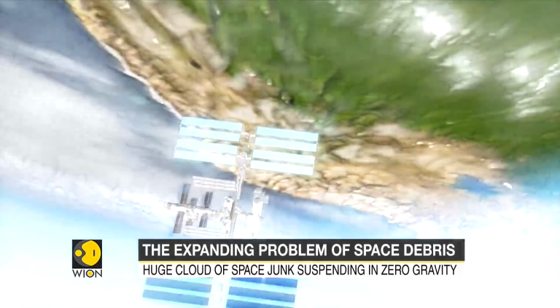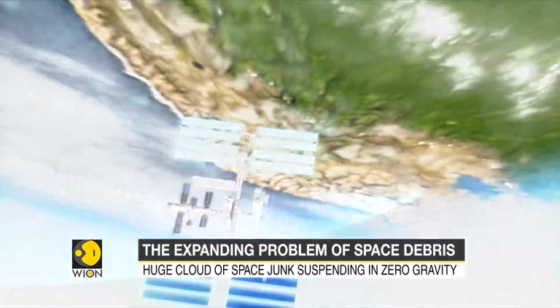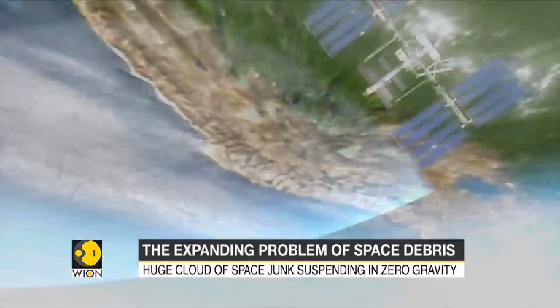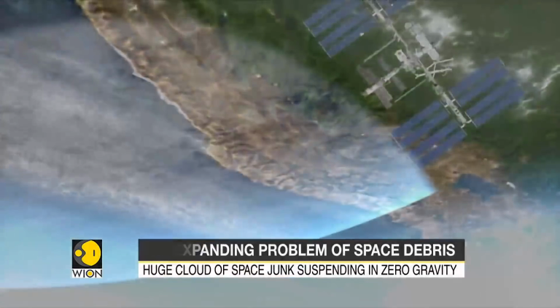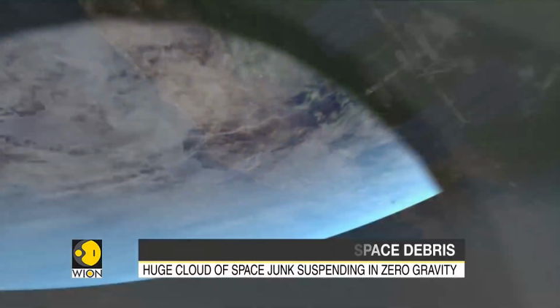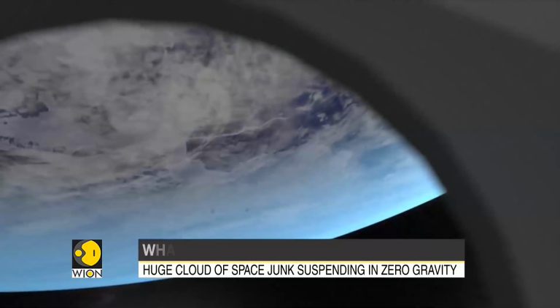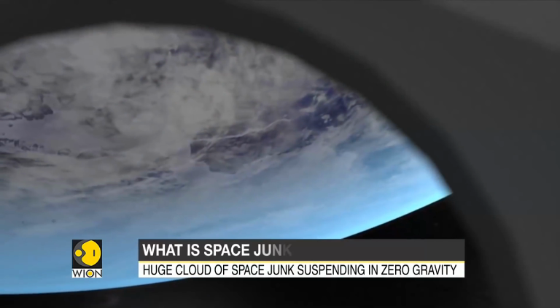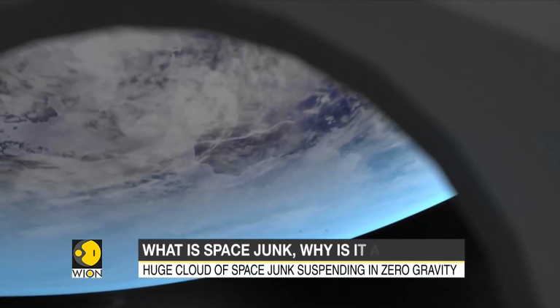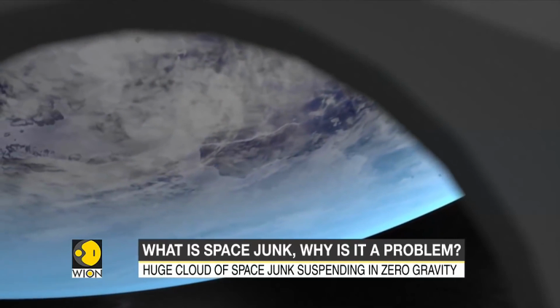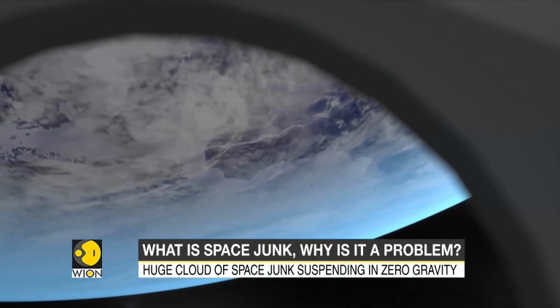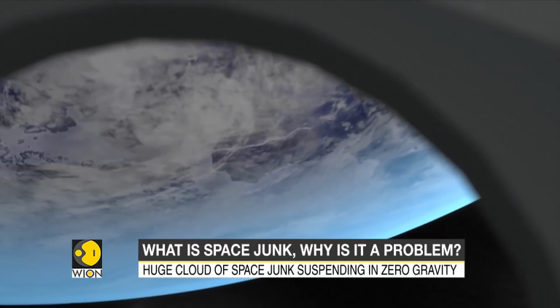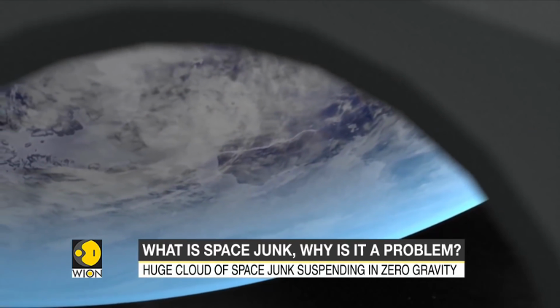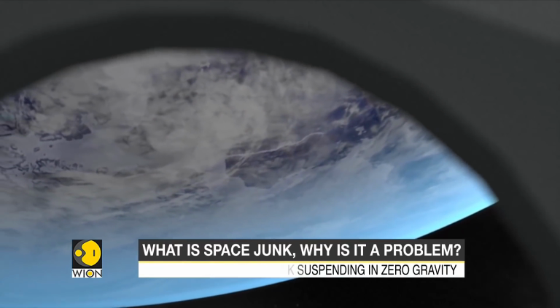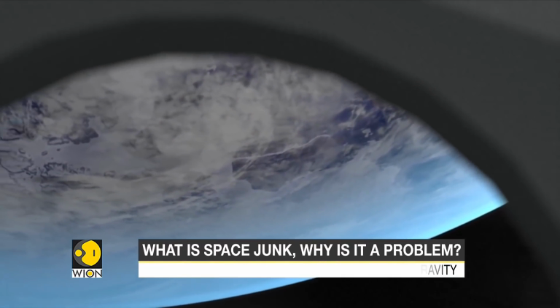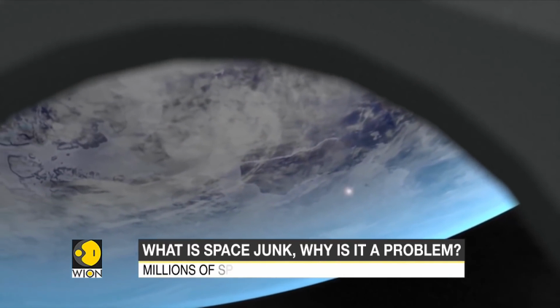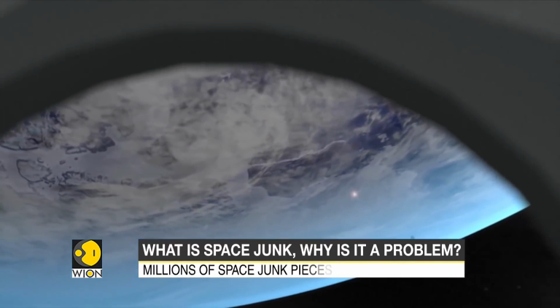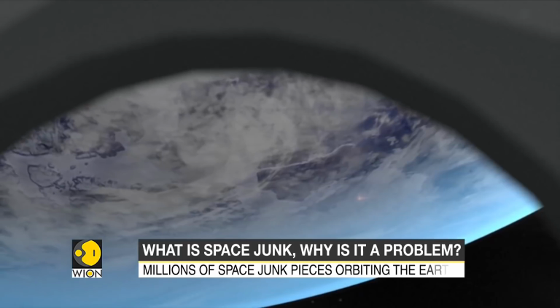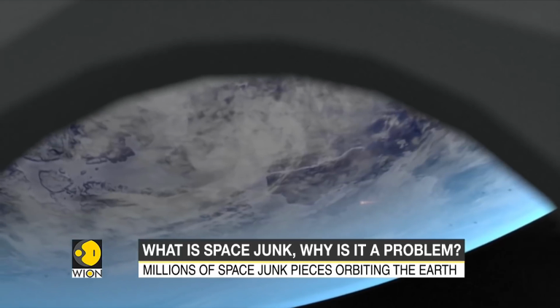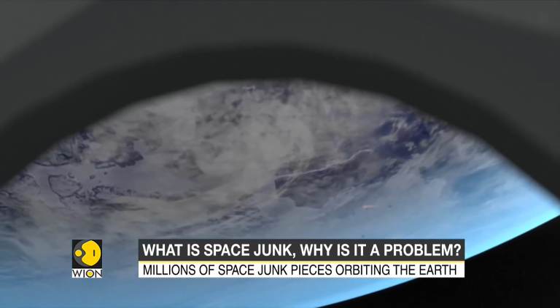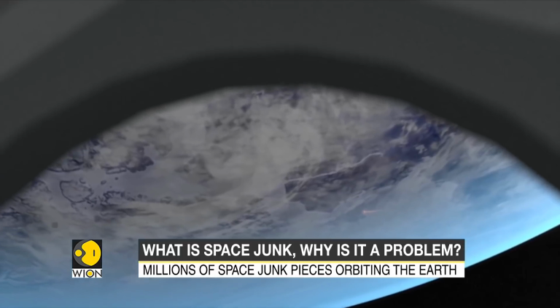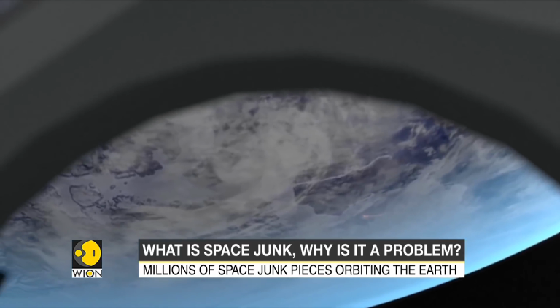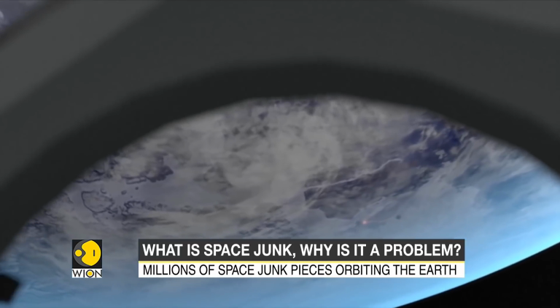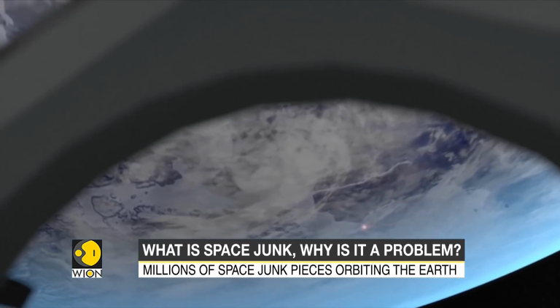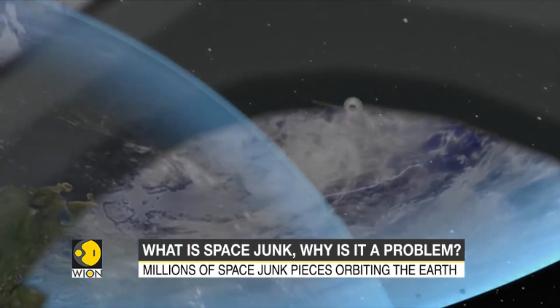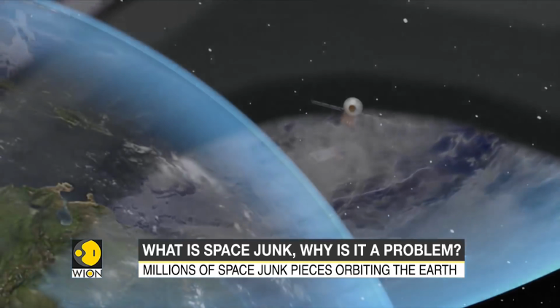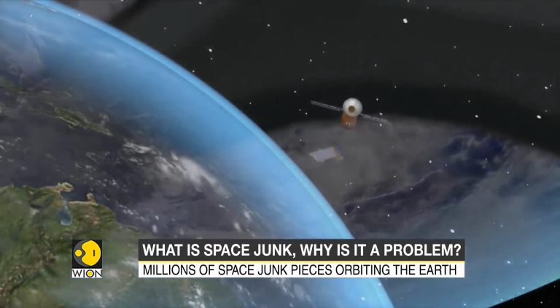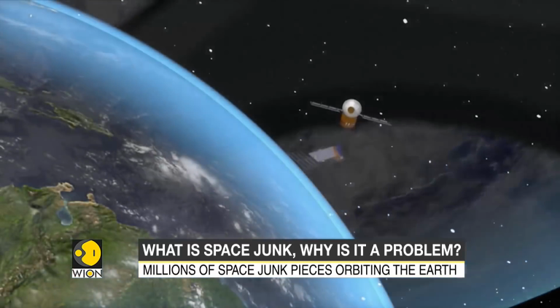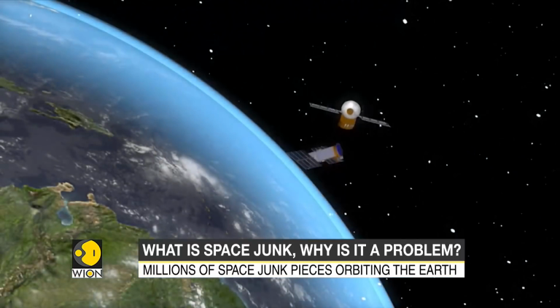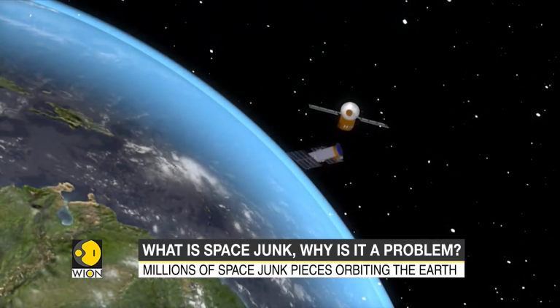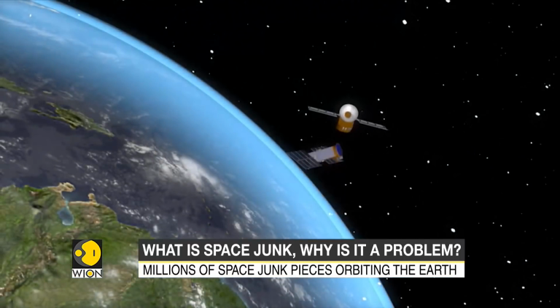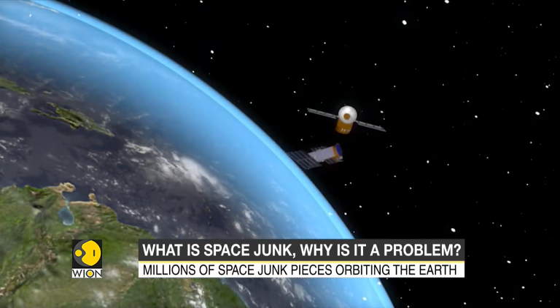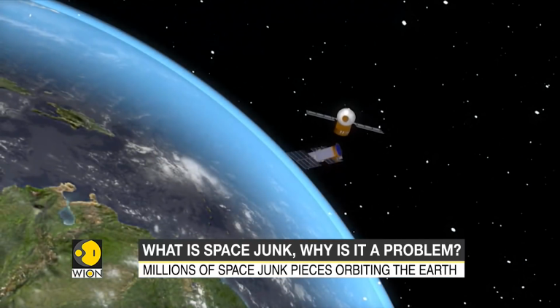The International Space Station, for example, has had to perform avoidance maneuvers around 30 times, and astronauts have had to take refuge five times.